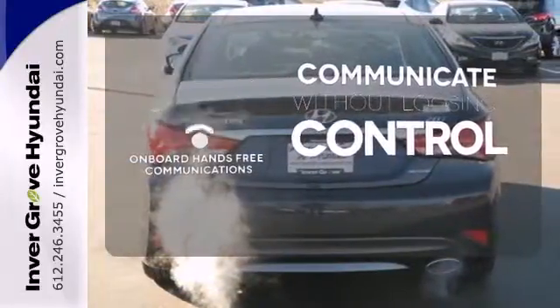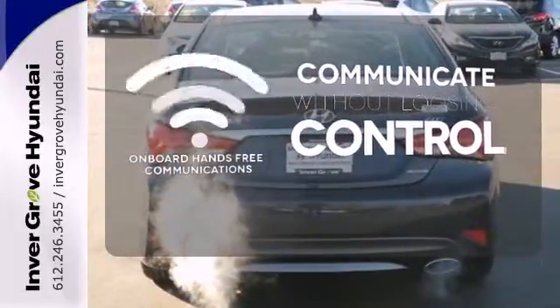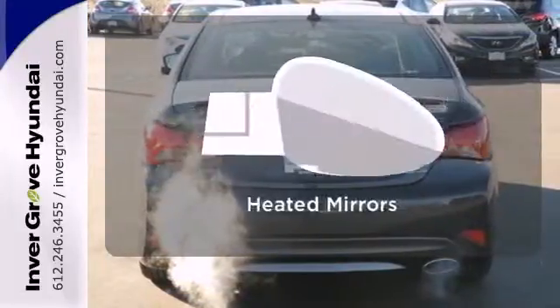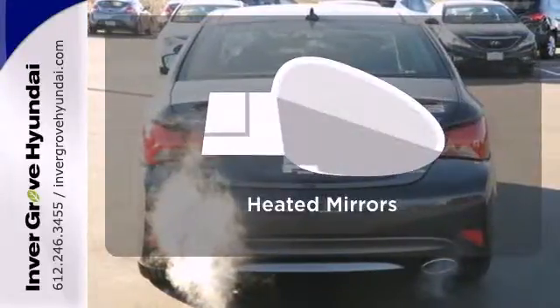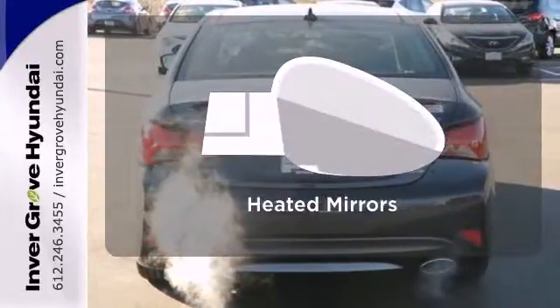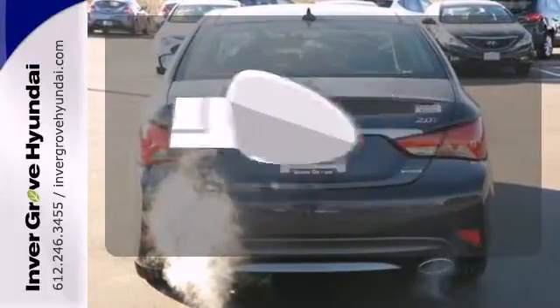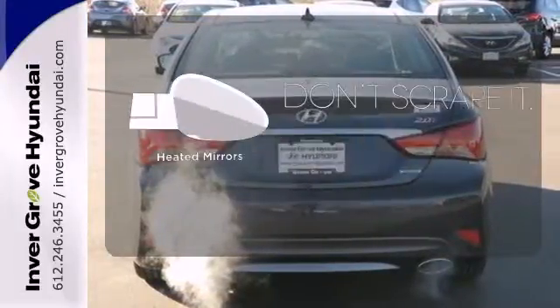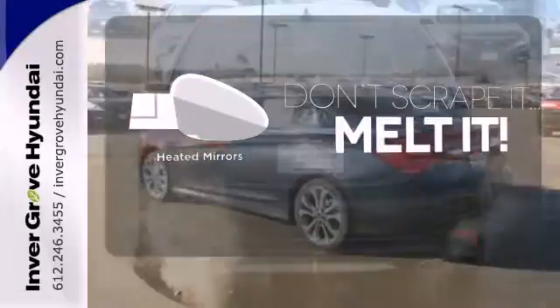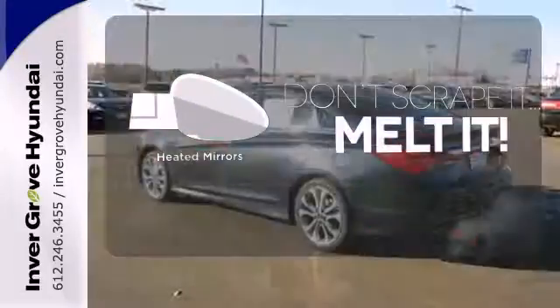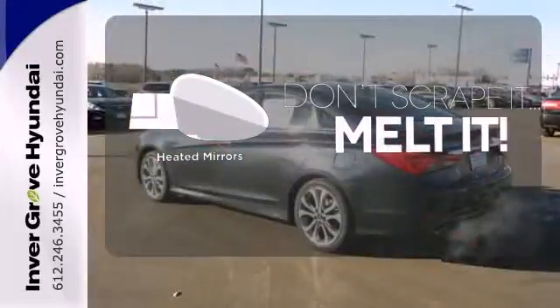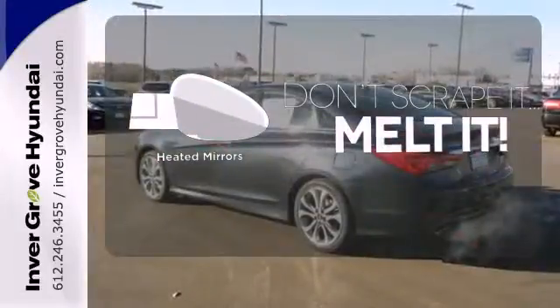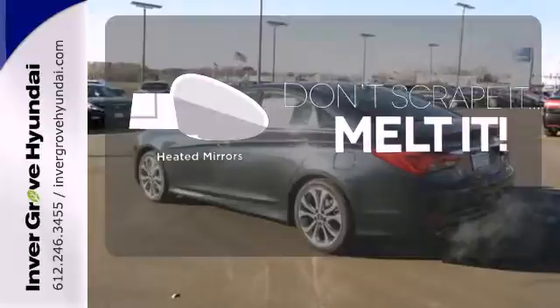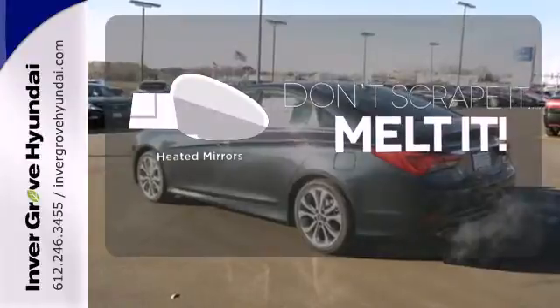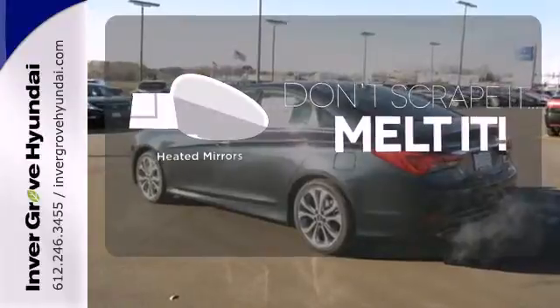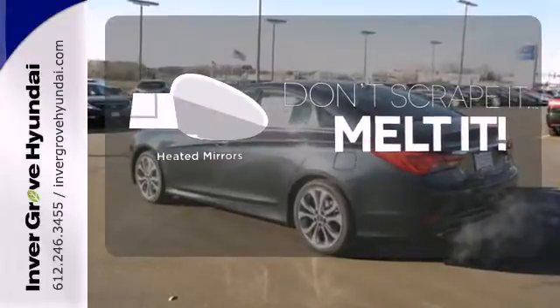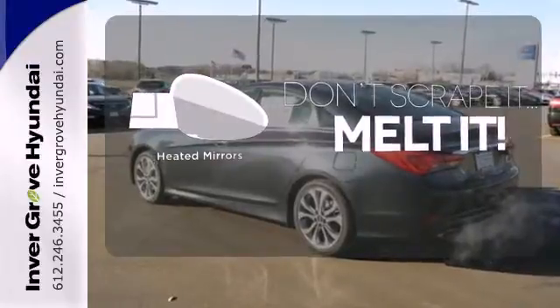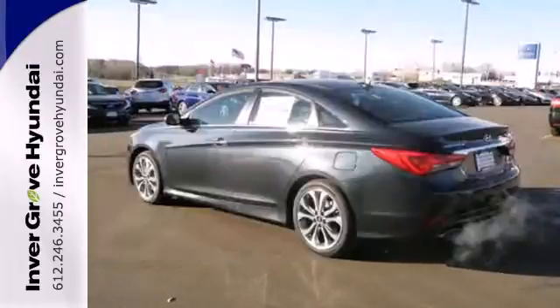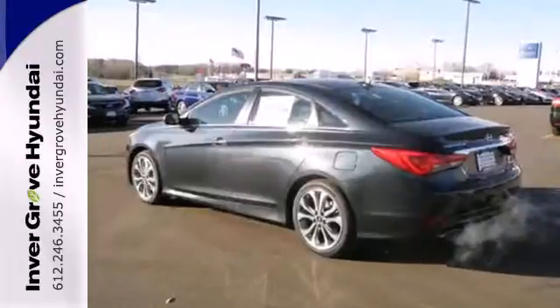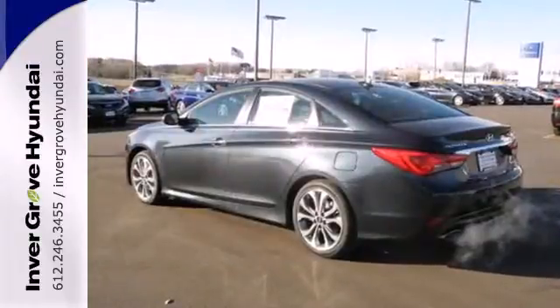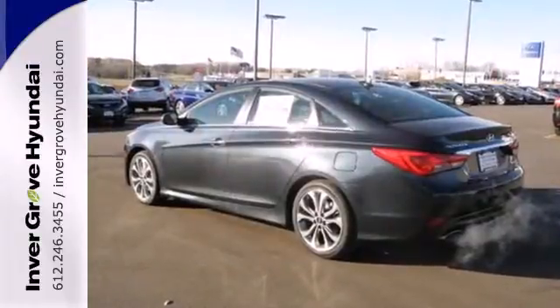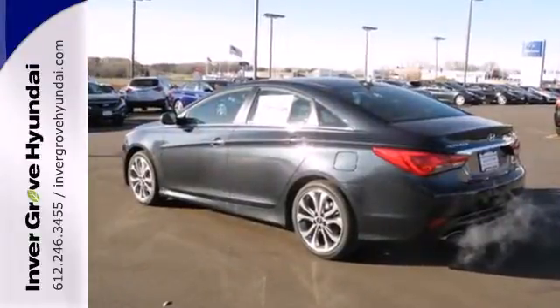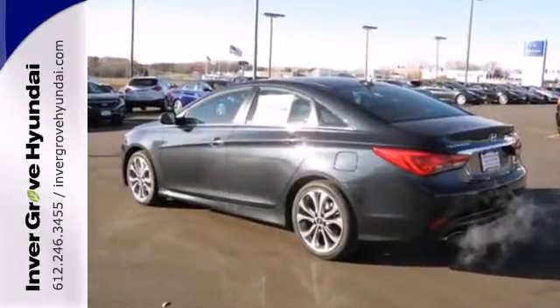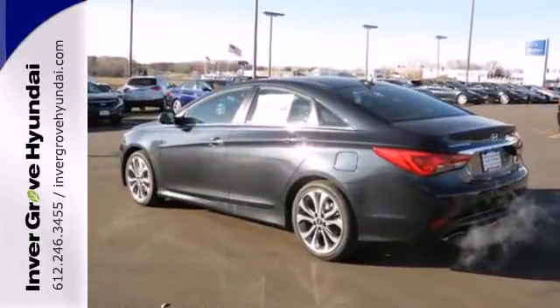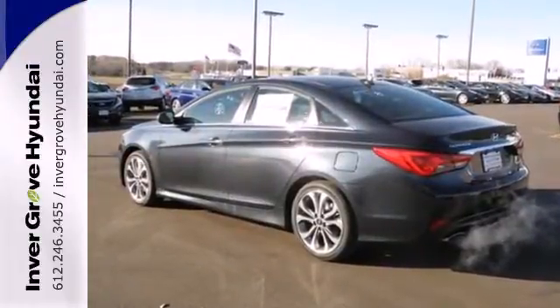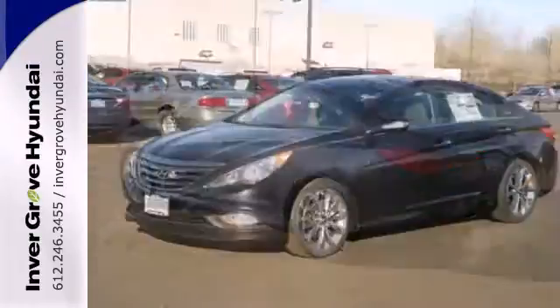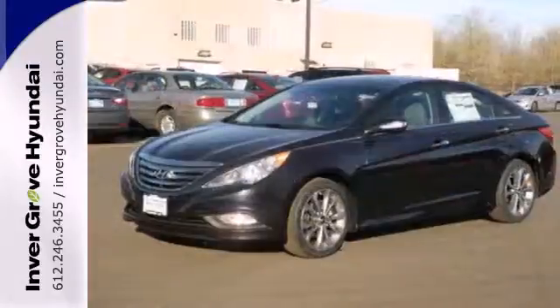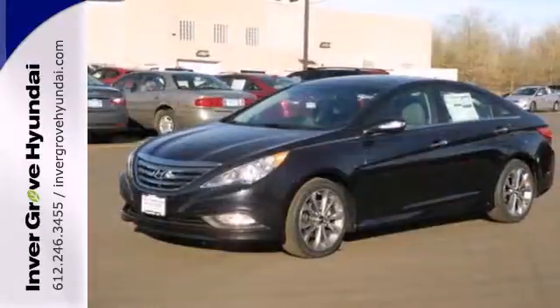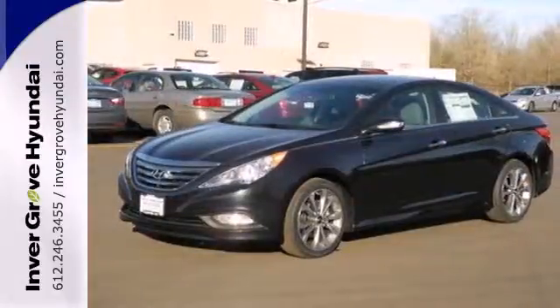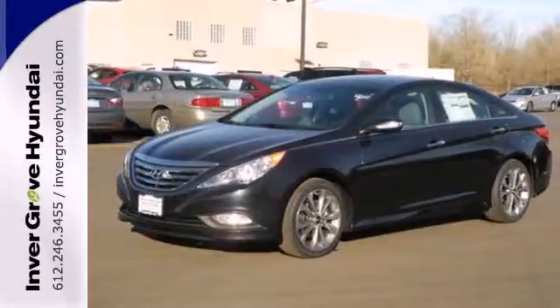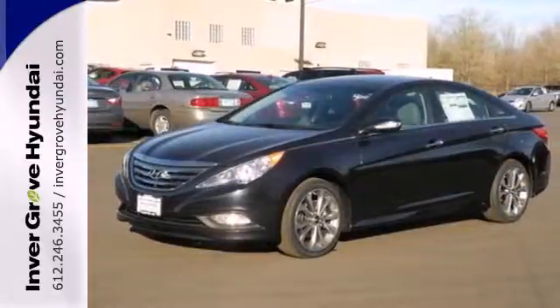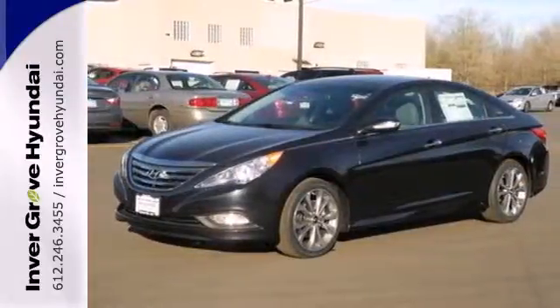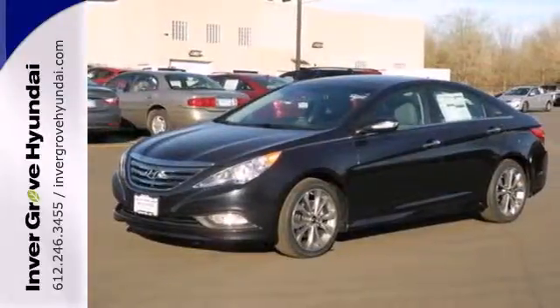Leave the scraper in the car, thanks to the heated mirrors. This ride is ready to pamper you. Test drive and experience this Sonata today.